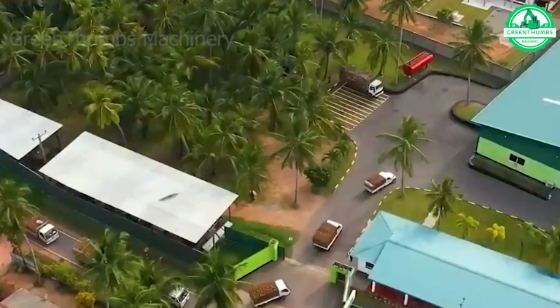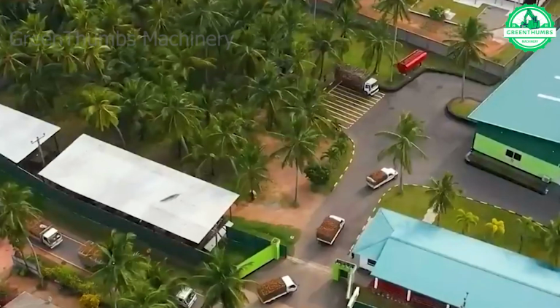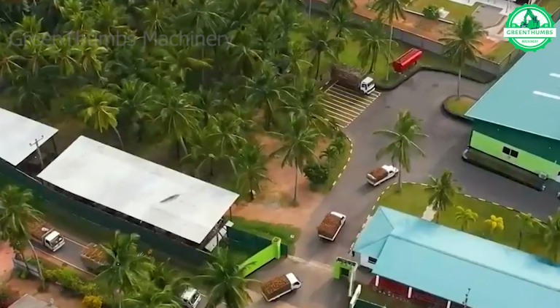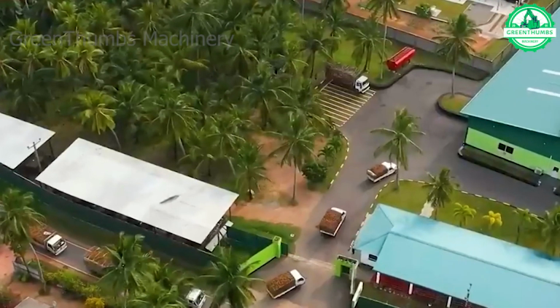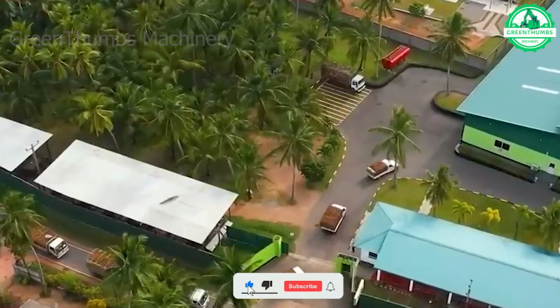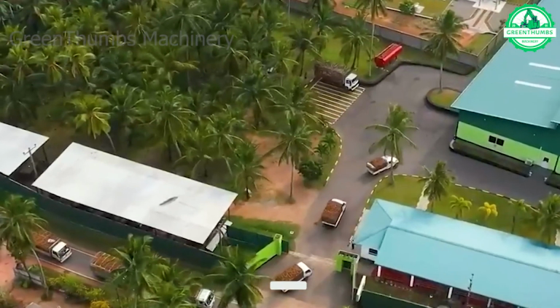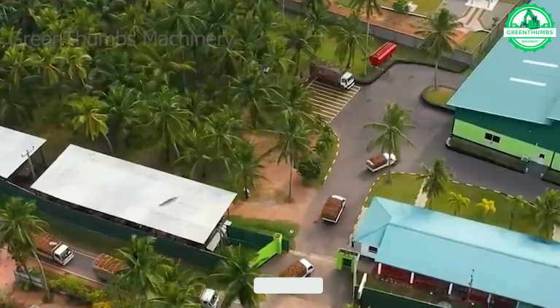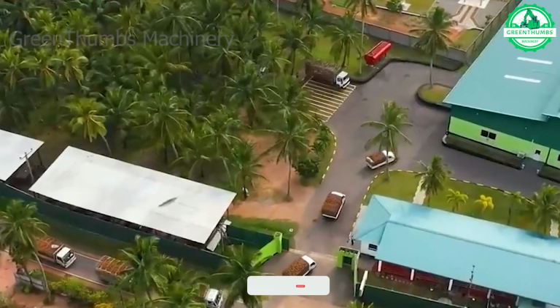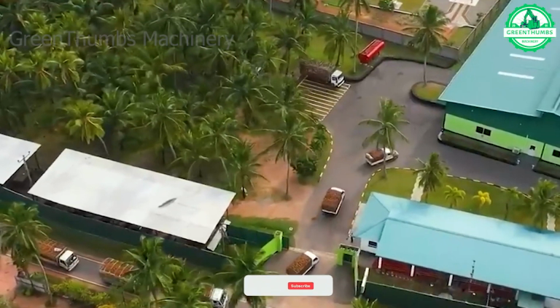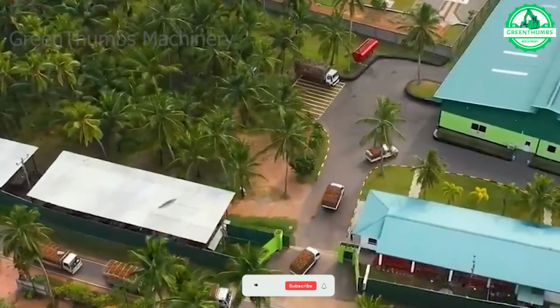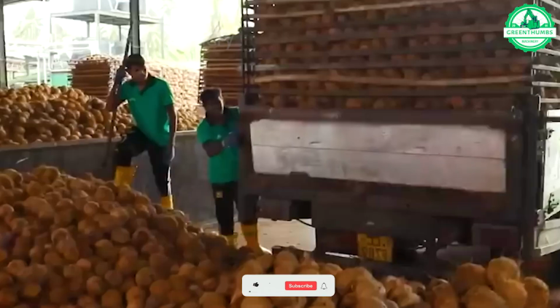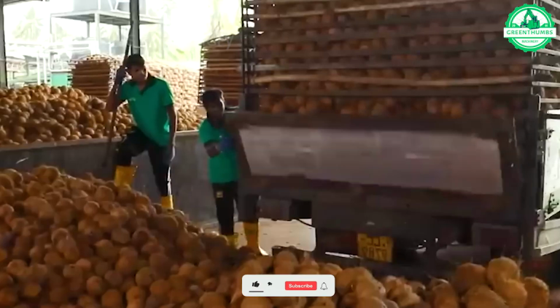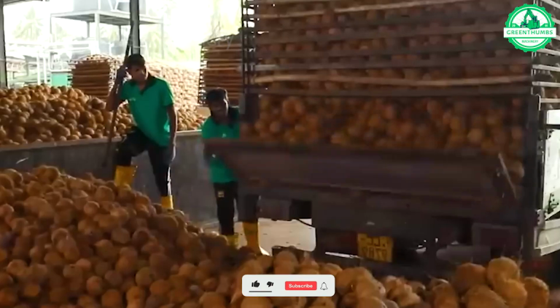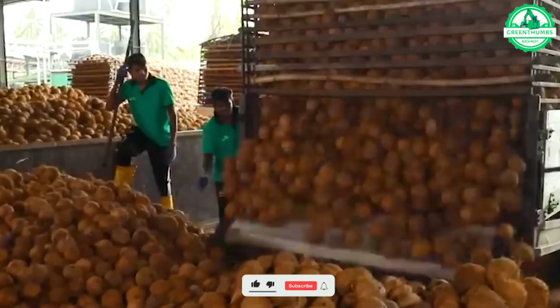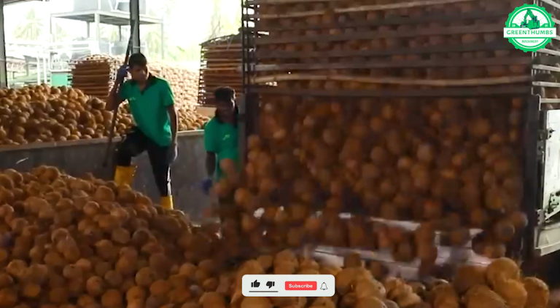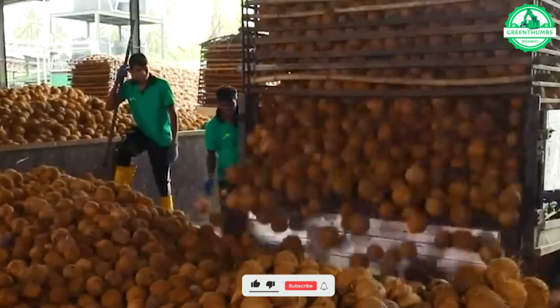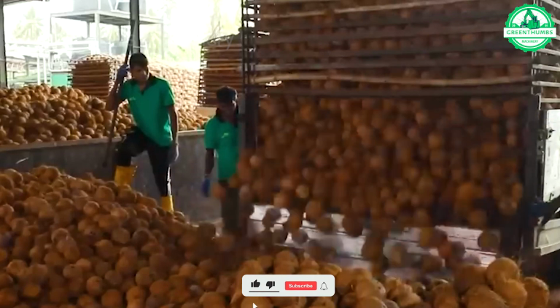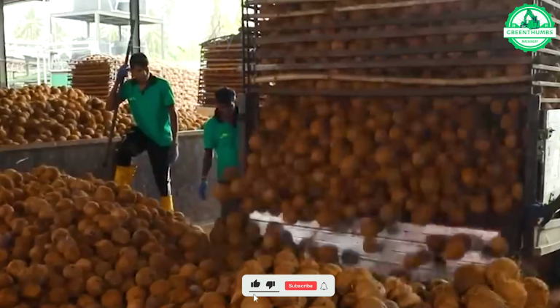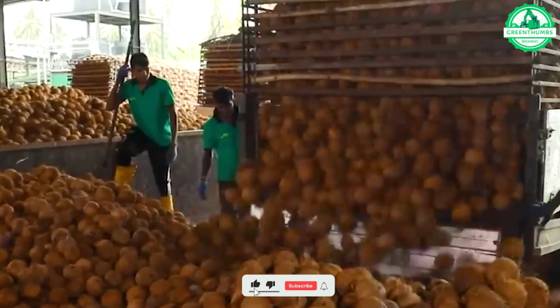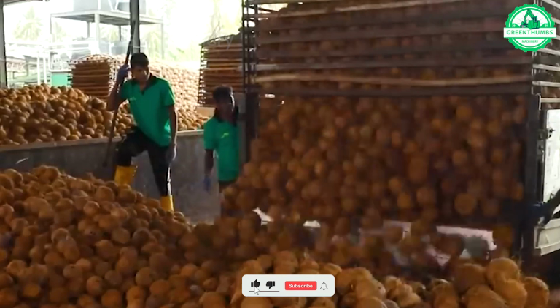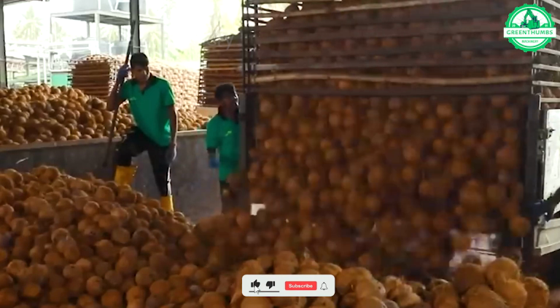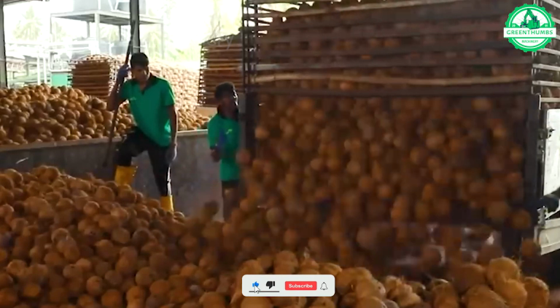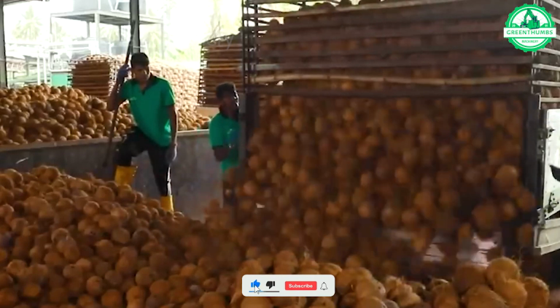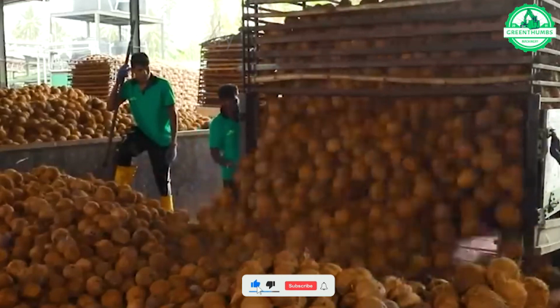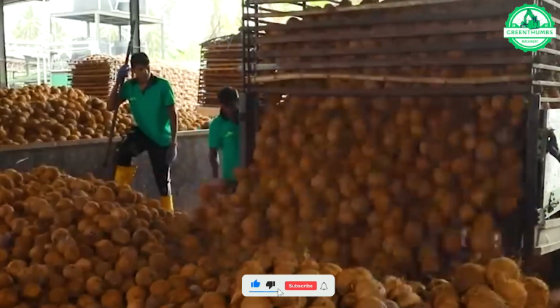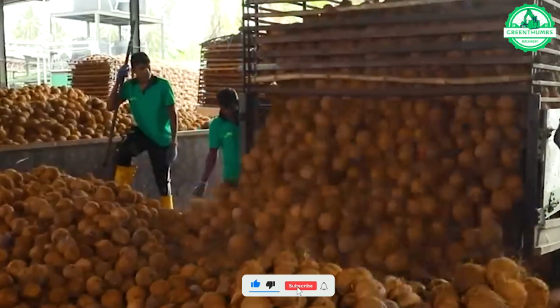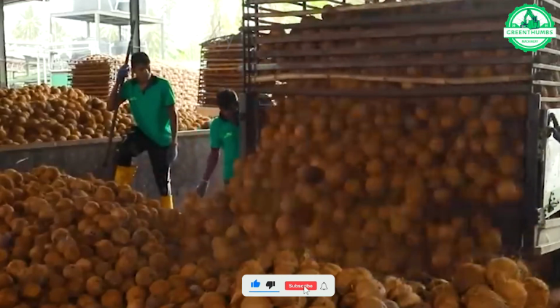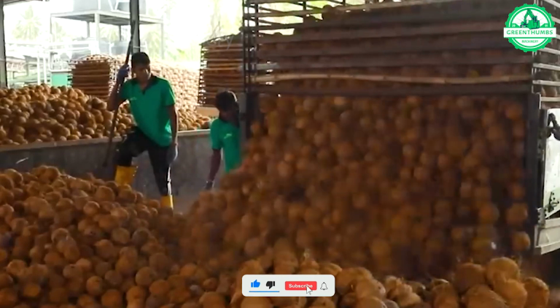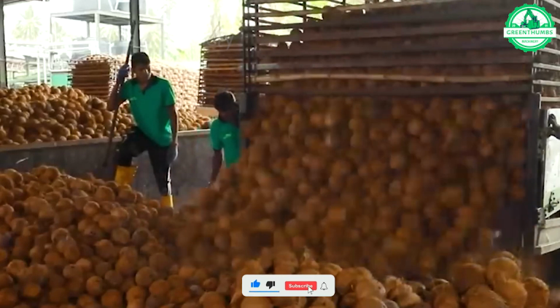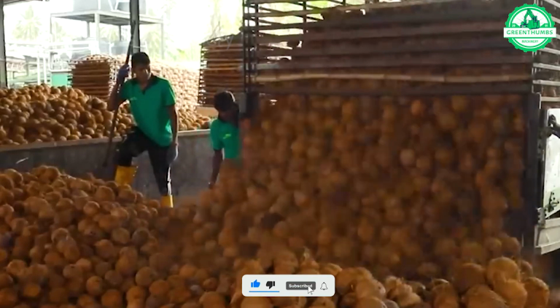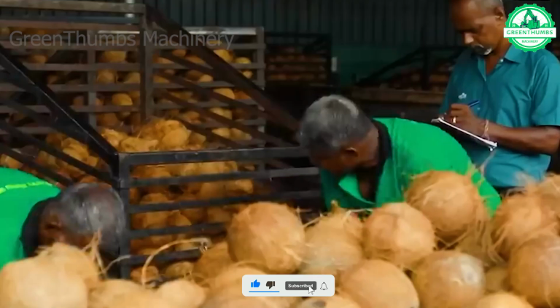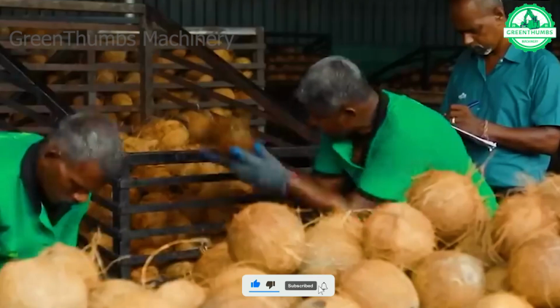This coconut shelling machine is like a talented sculptor, revealing hidden treasures in coconuts.